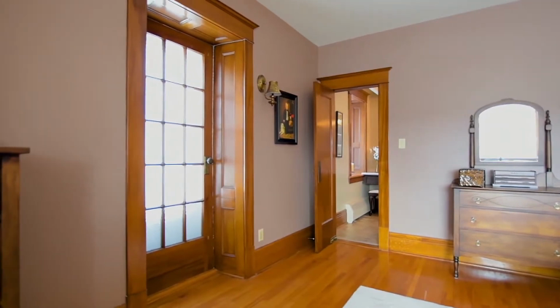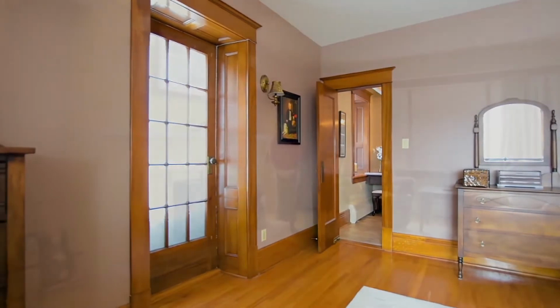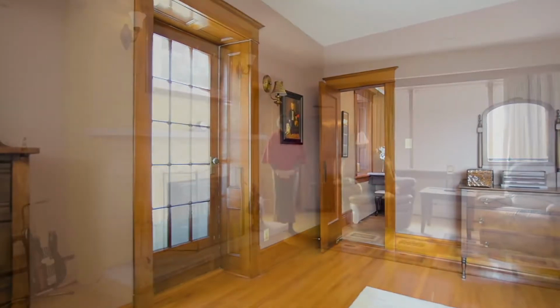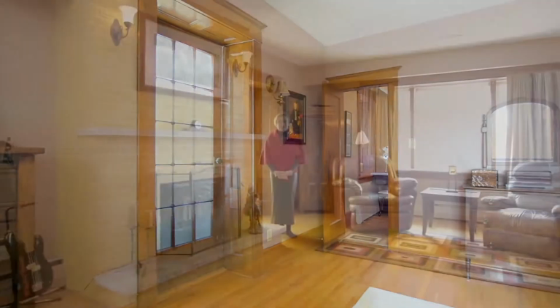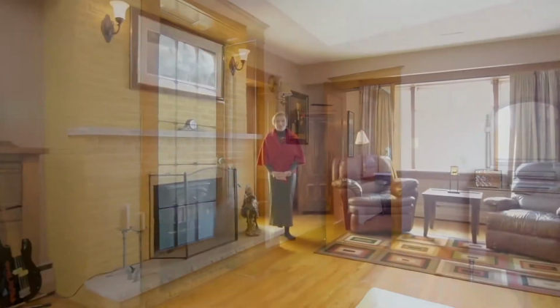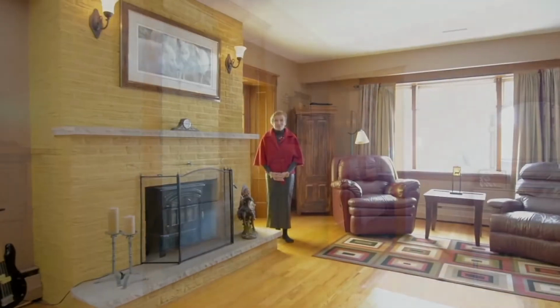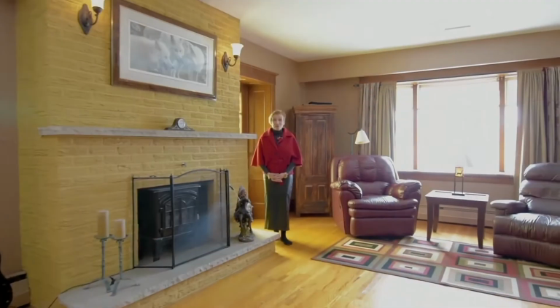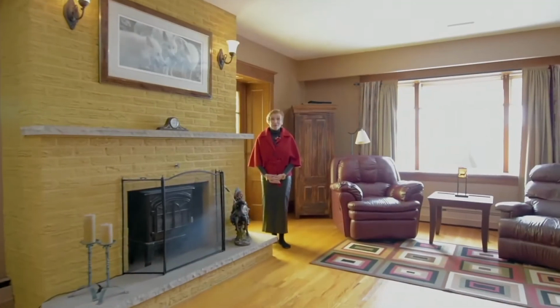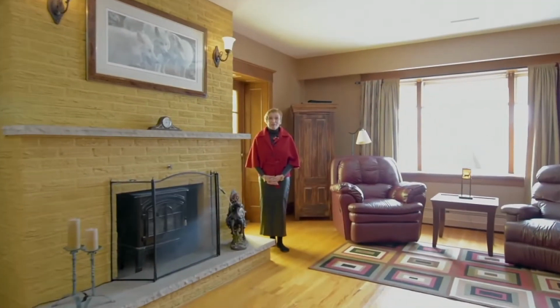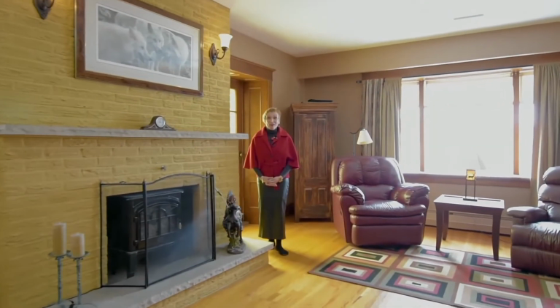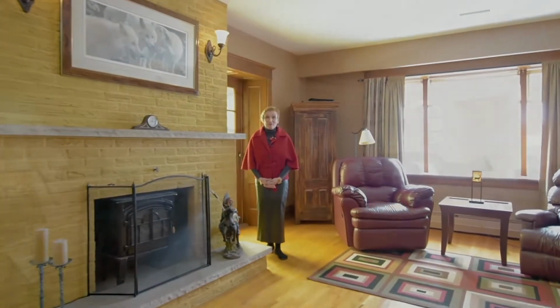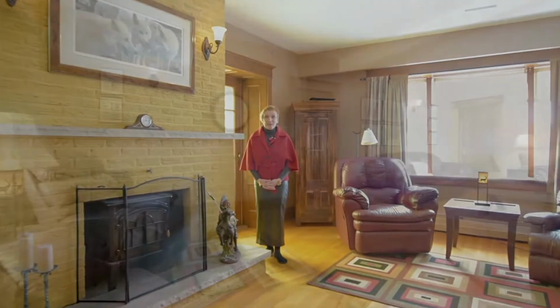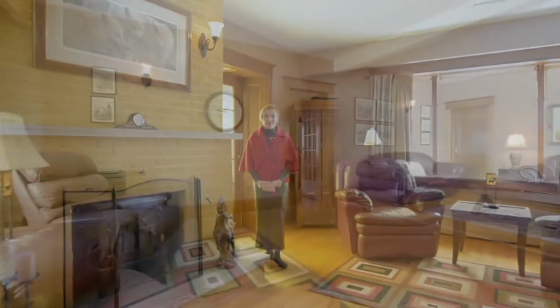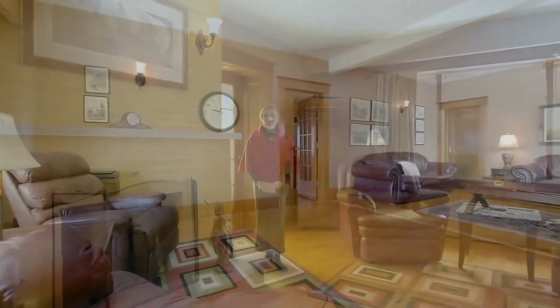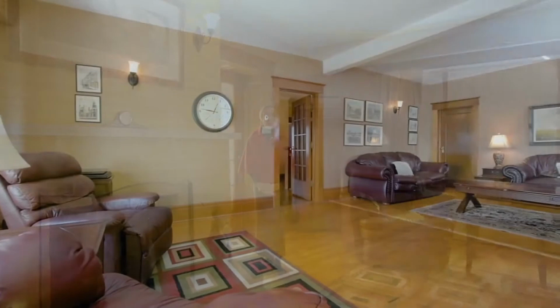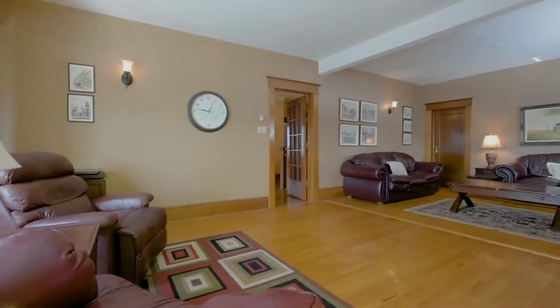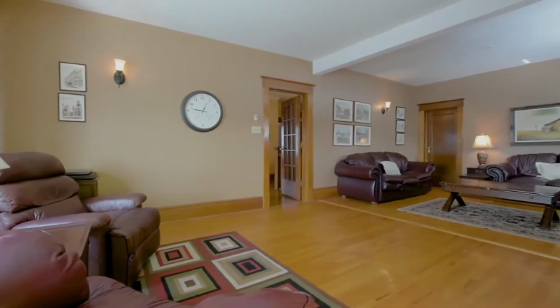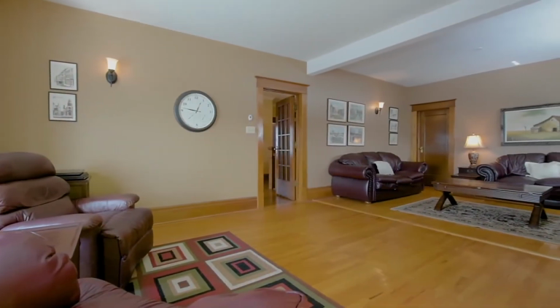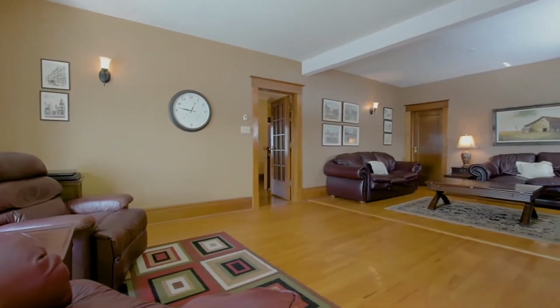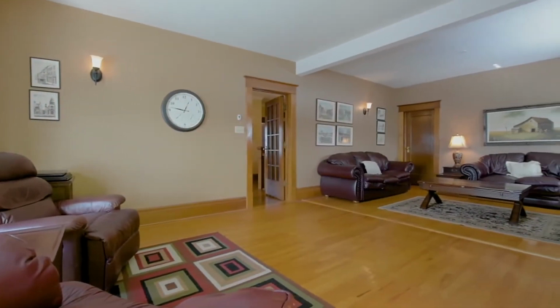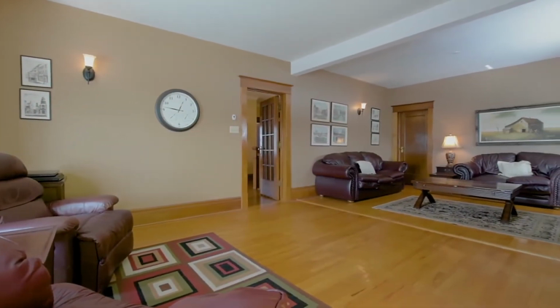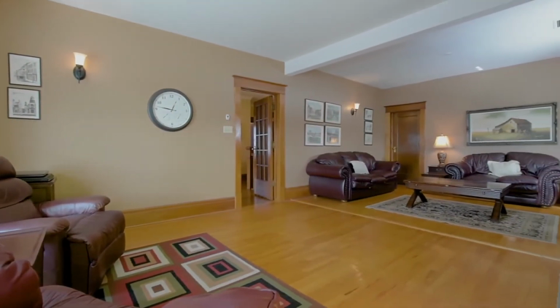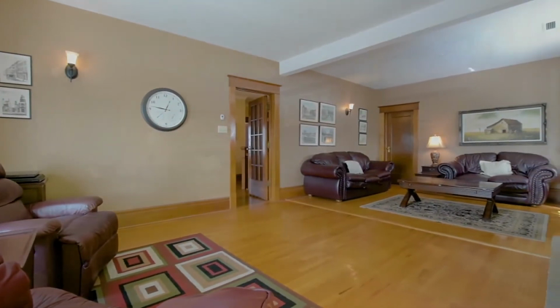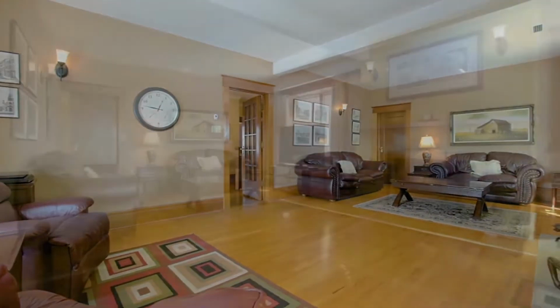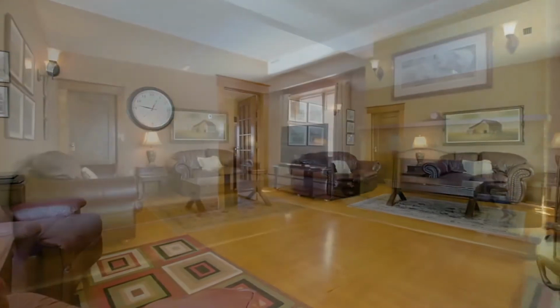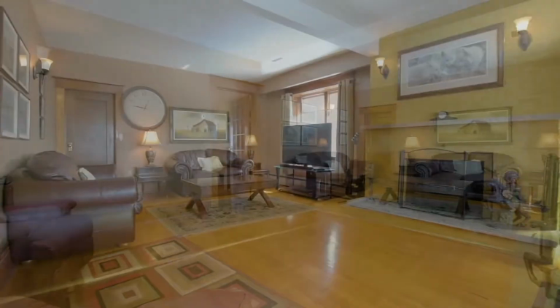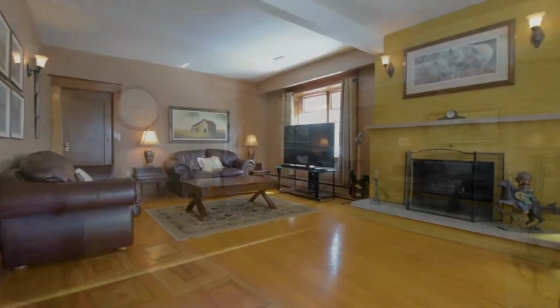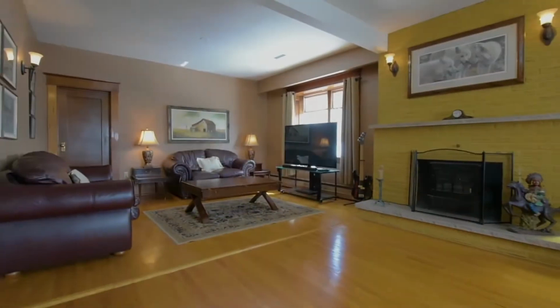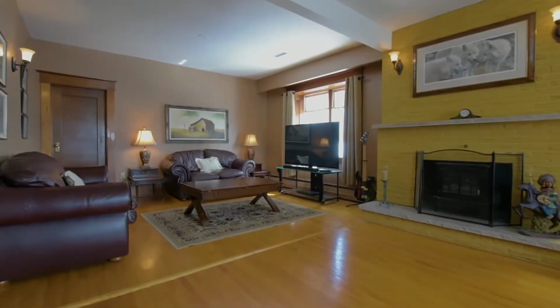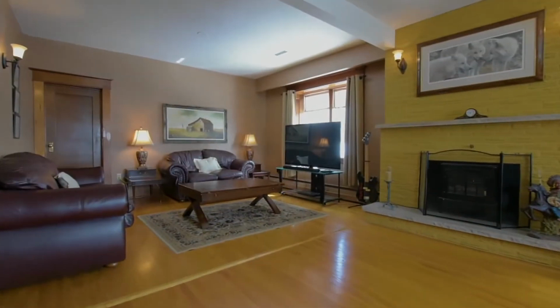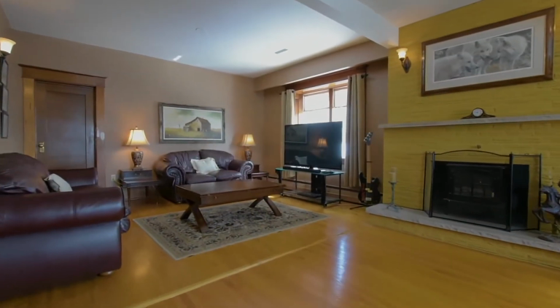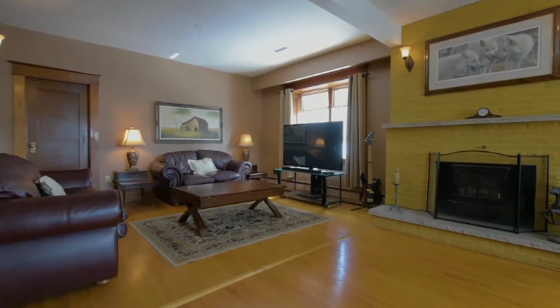And to finish this wonderful level off, we have a huge second level family room, set off by a wonderful fireplace.